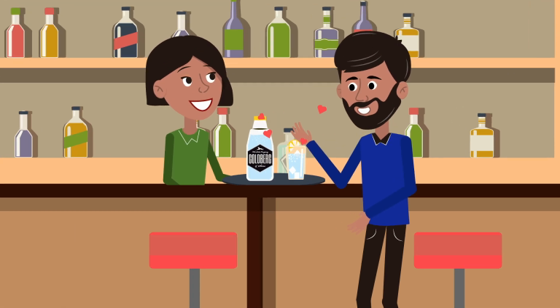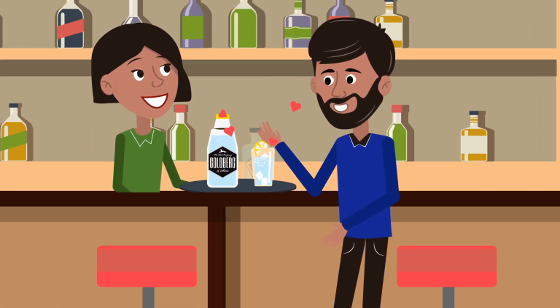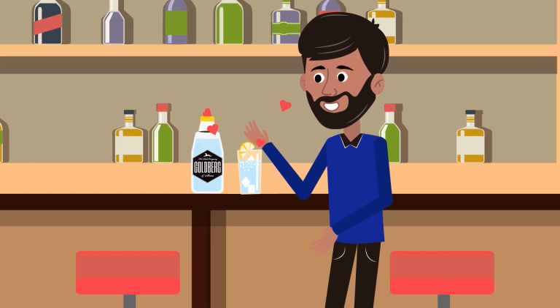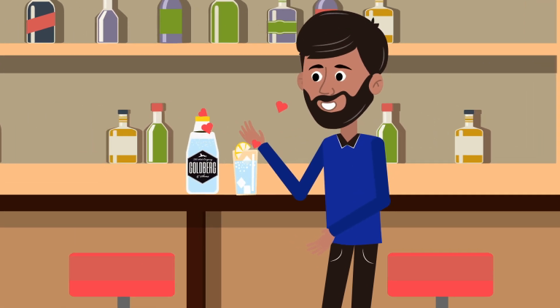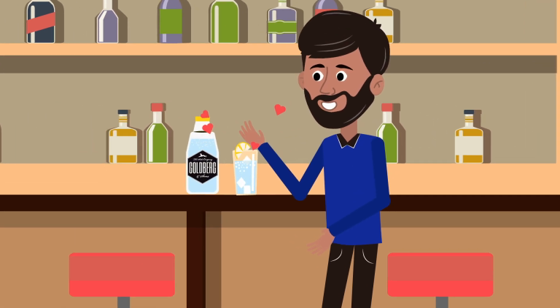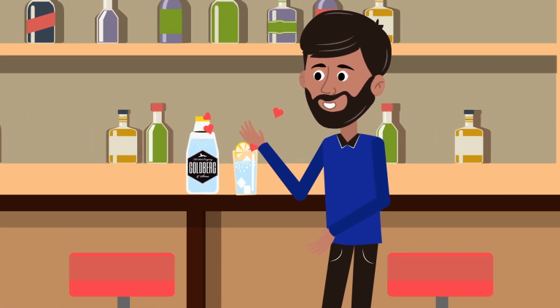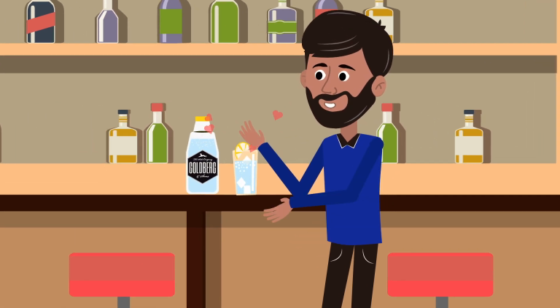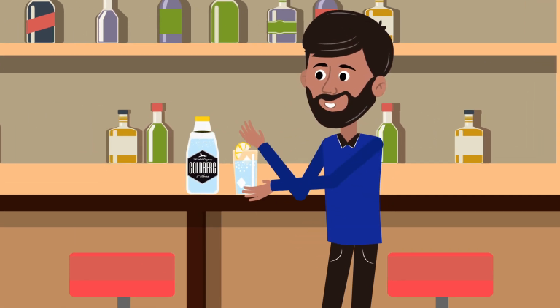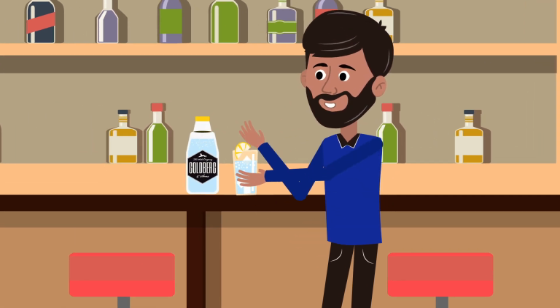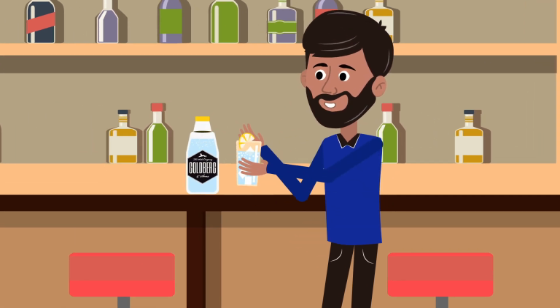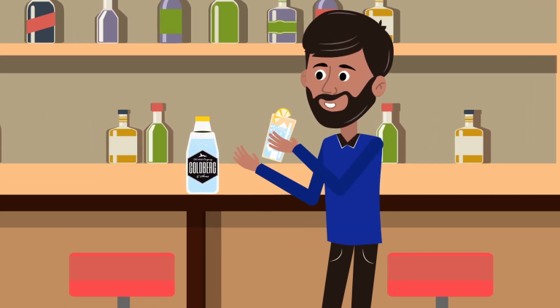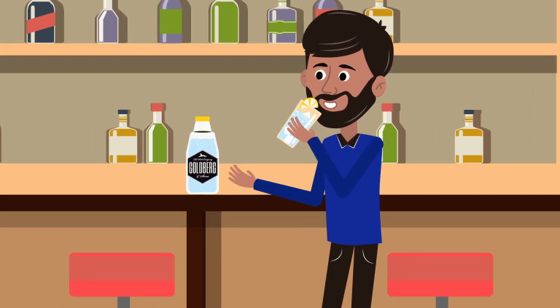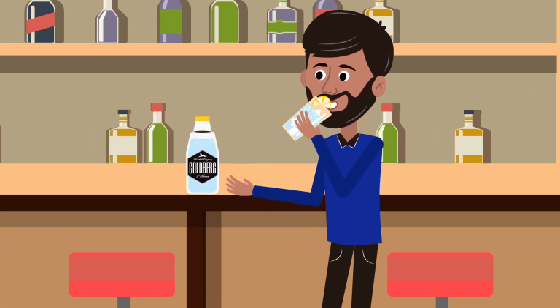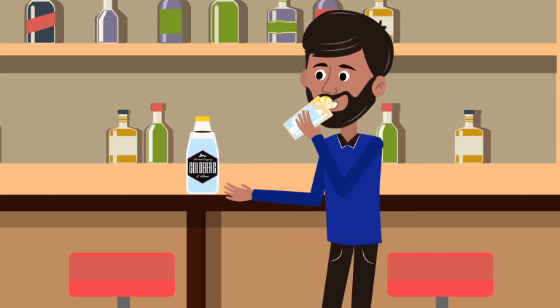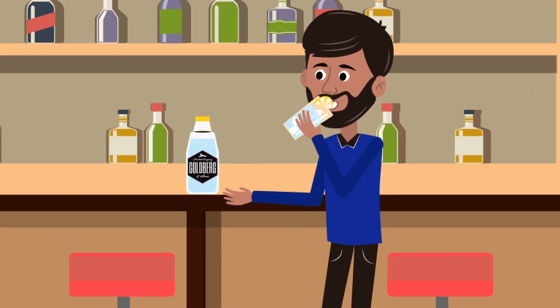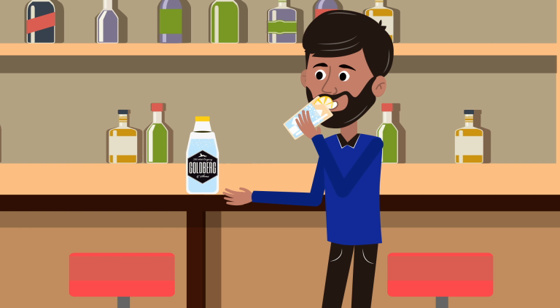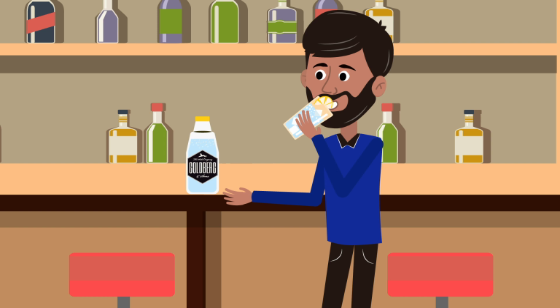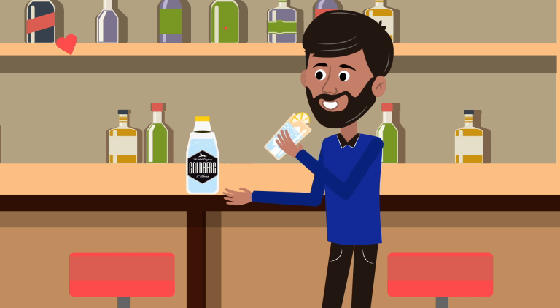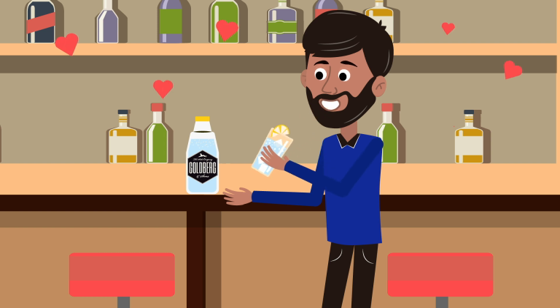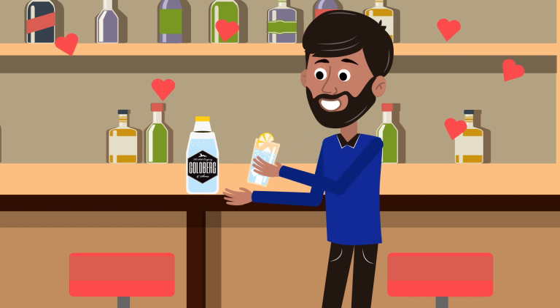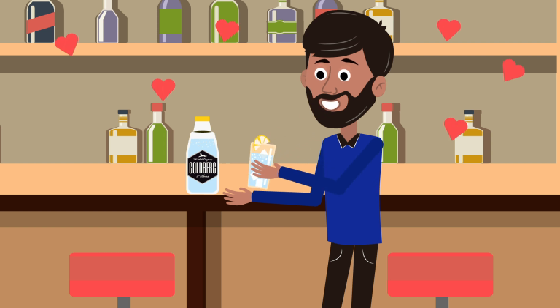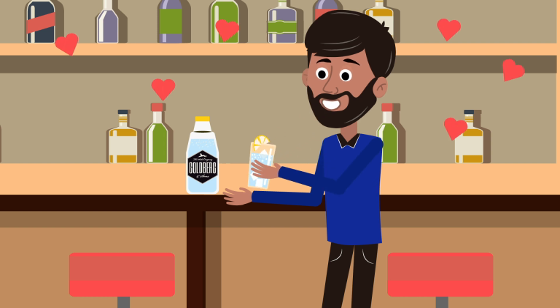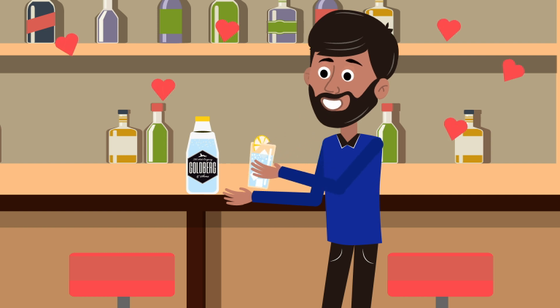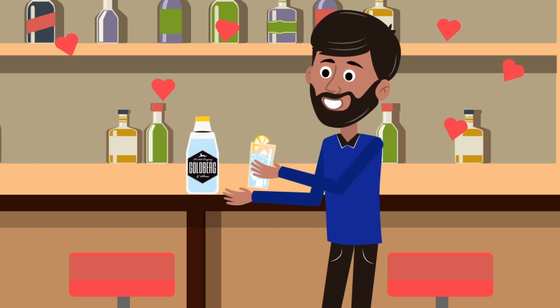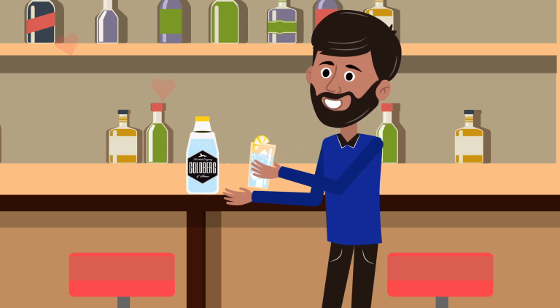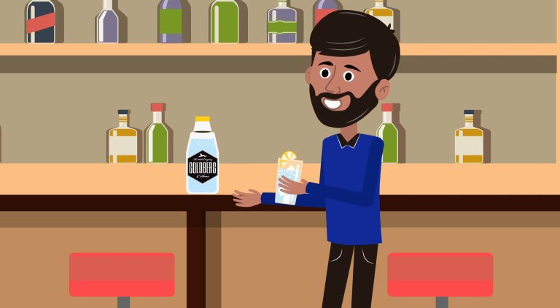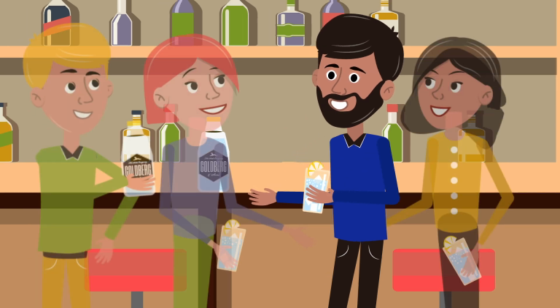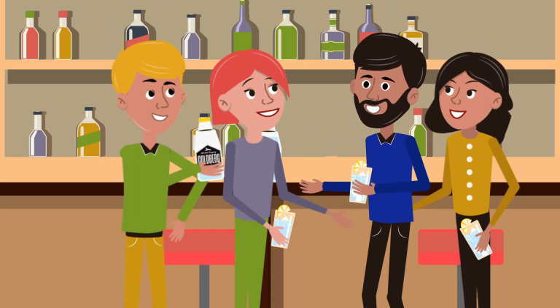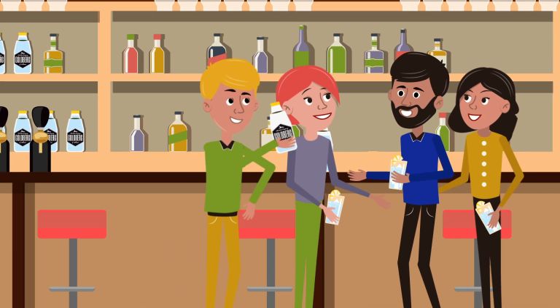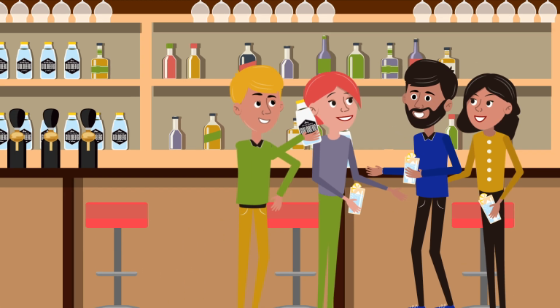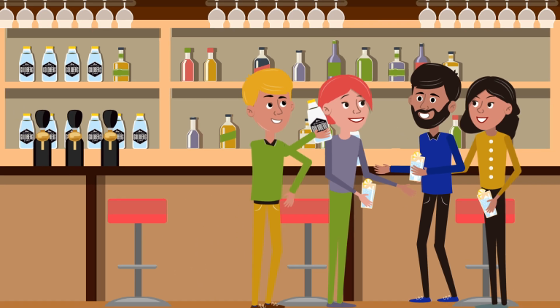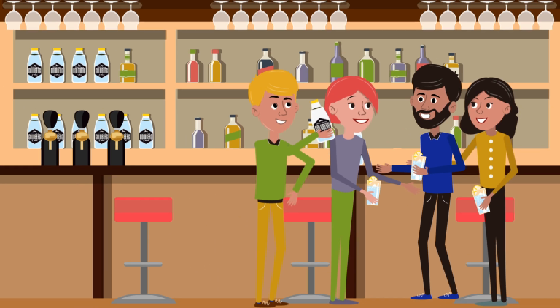So whatever you're drinking, choose Goldberg fillers to get the best out of your drink. You deserve it.